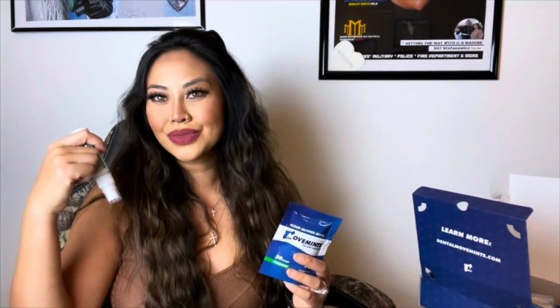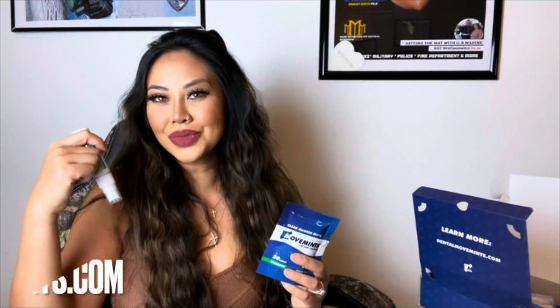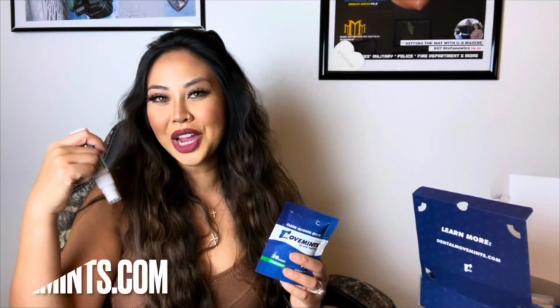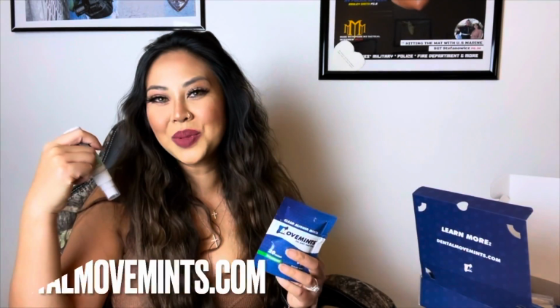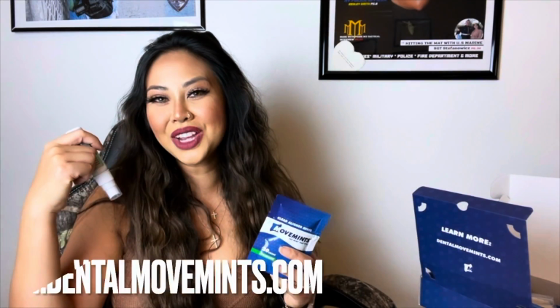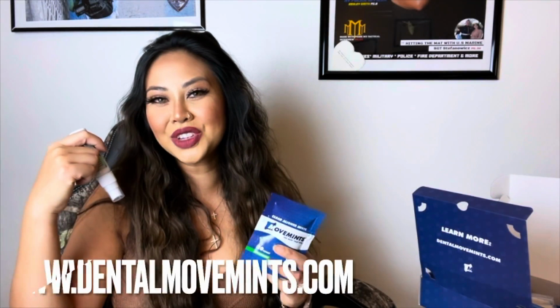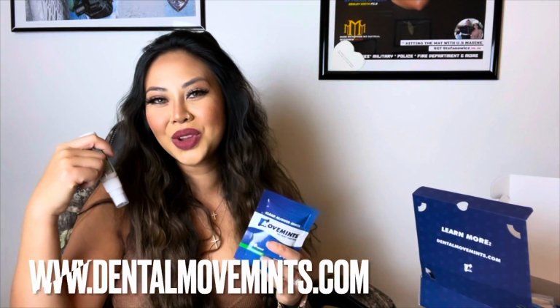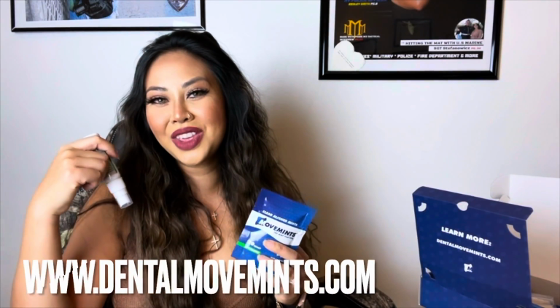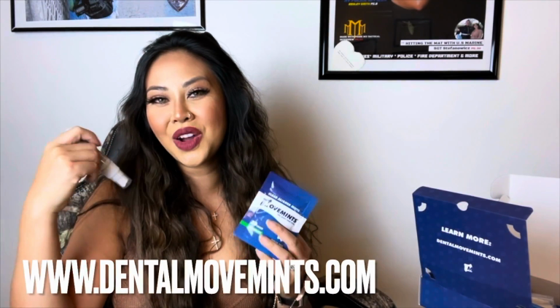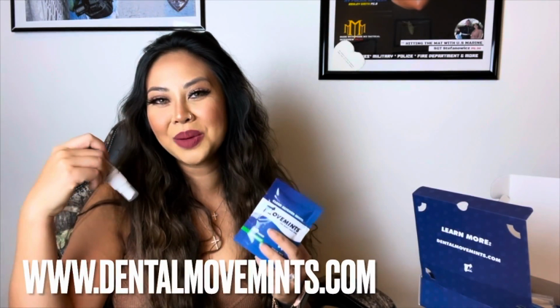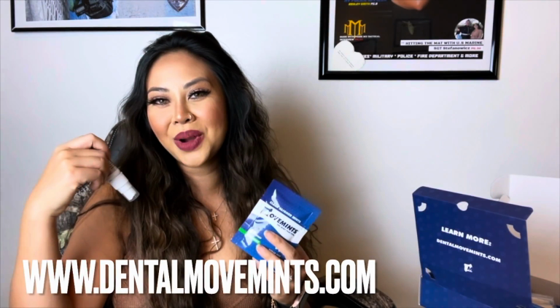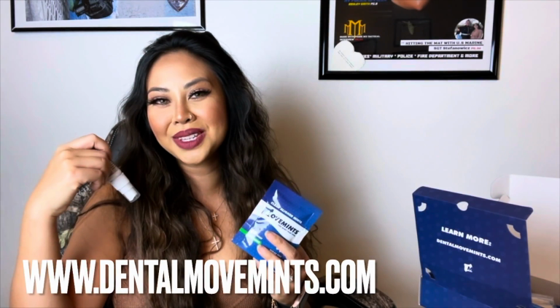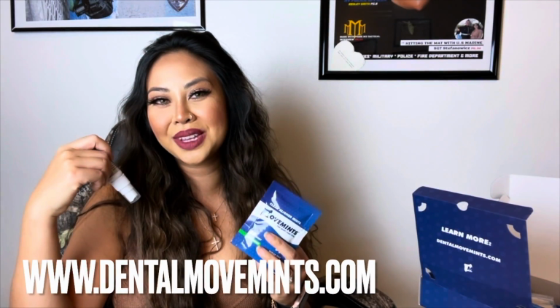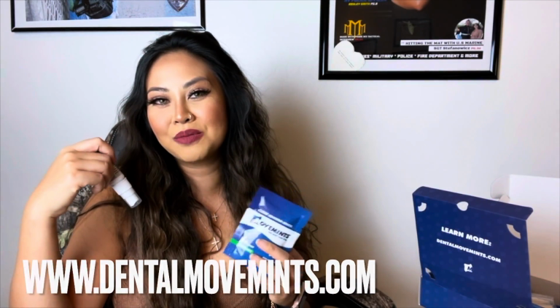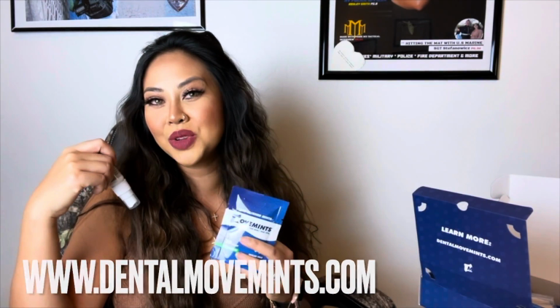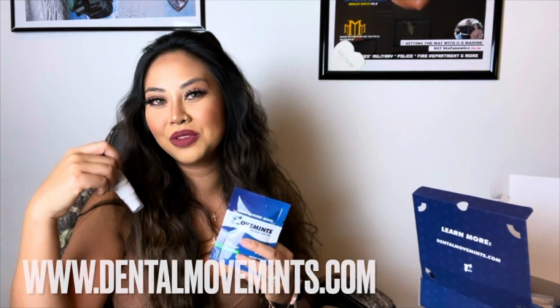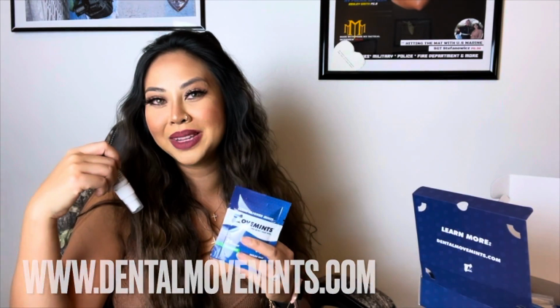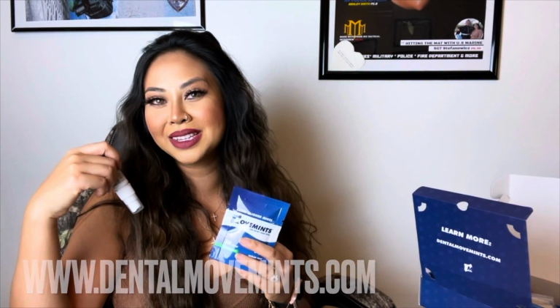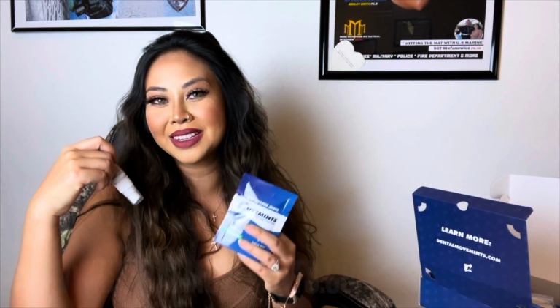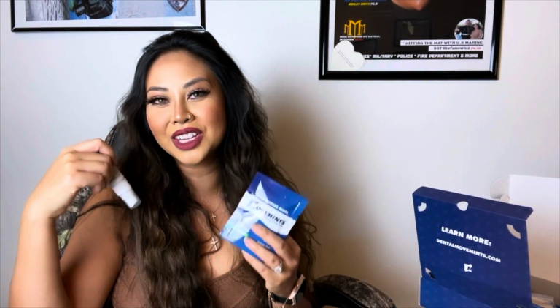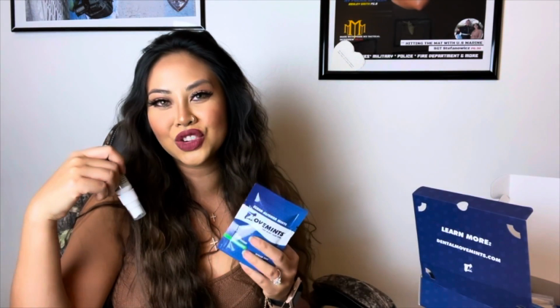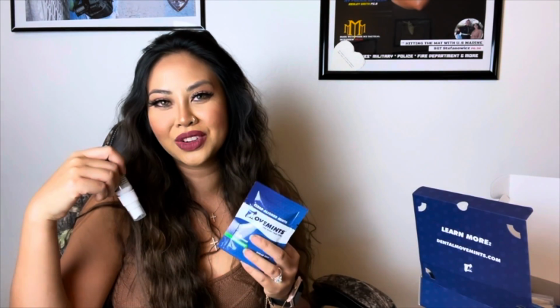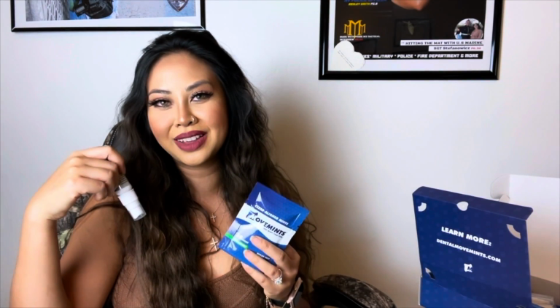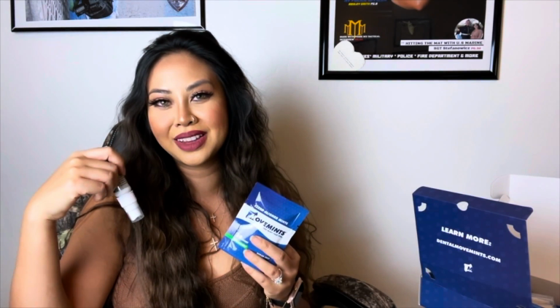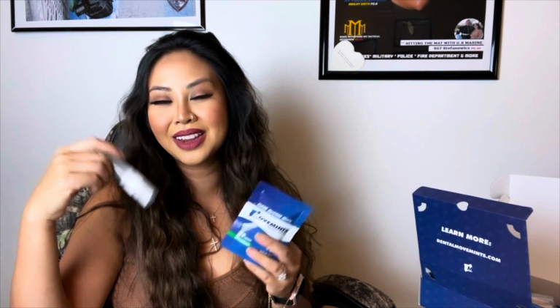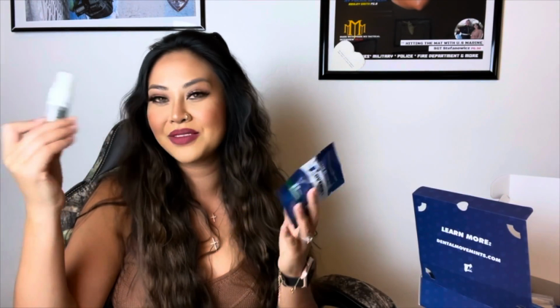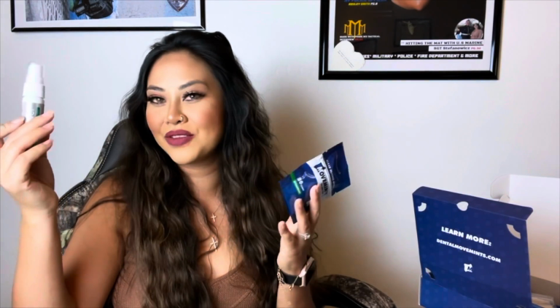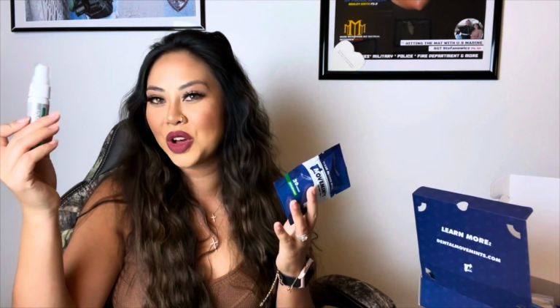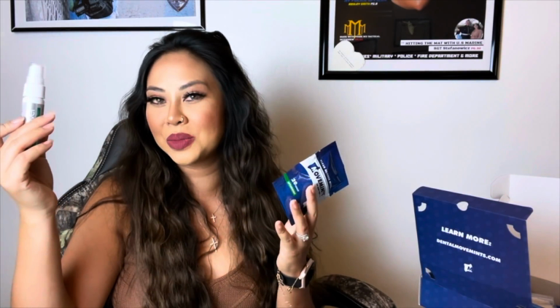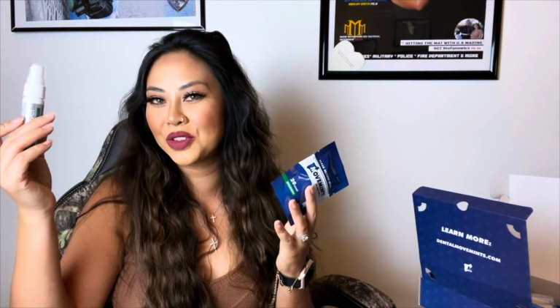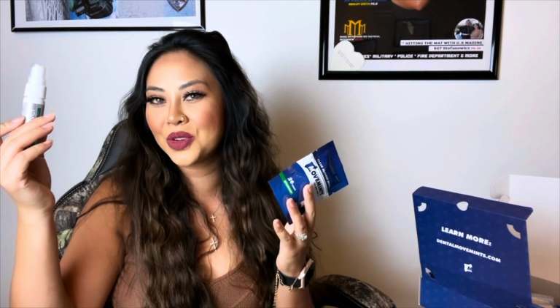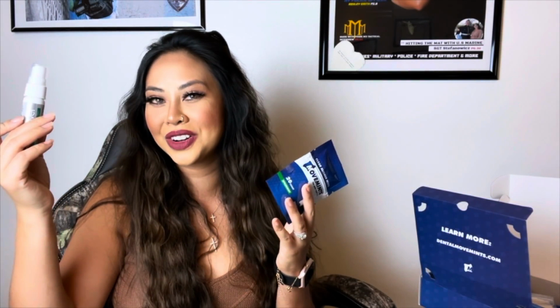I hope you guys enjoyed the unboxing of the Movements Essential Kit. Follow me for more.